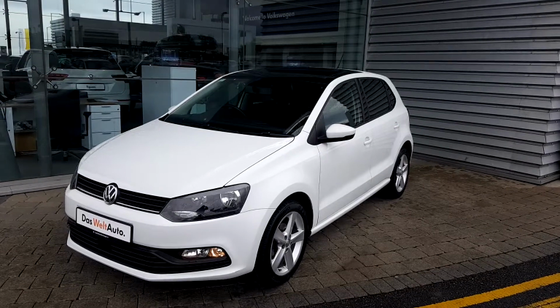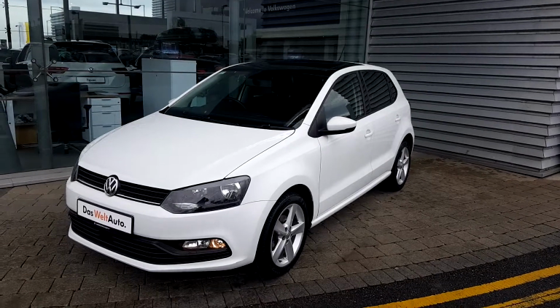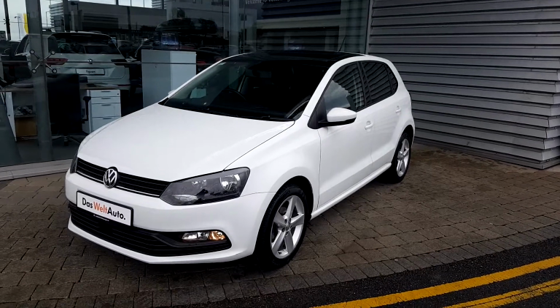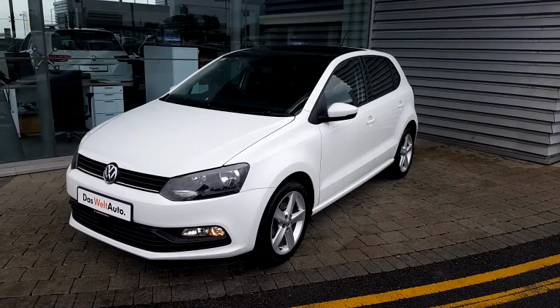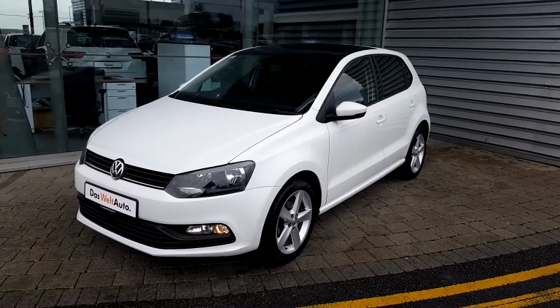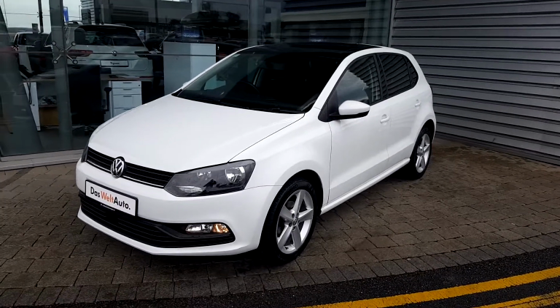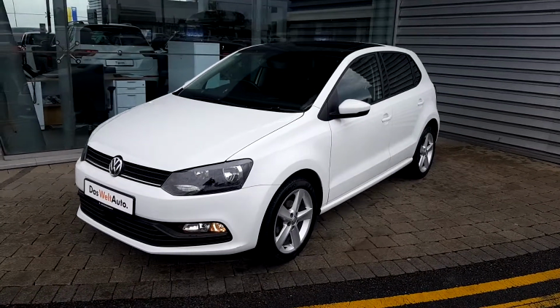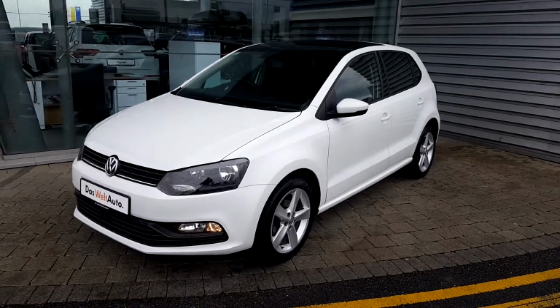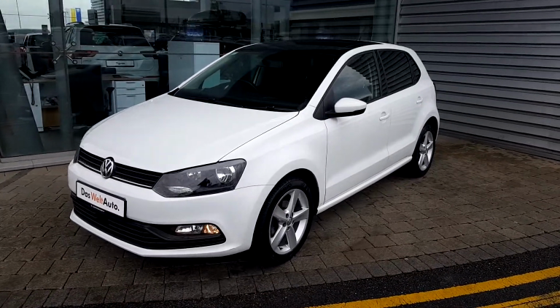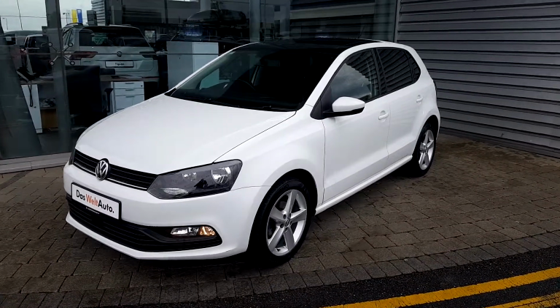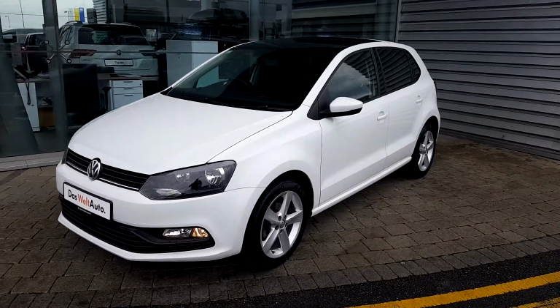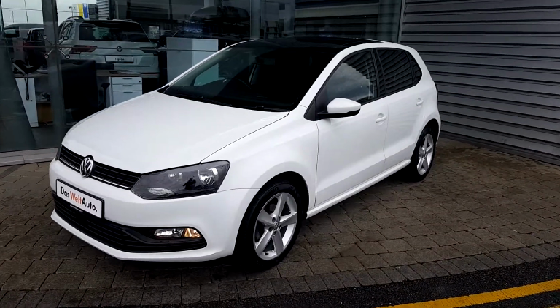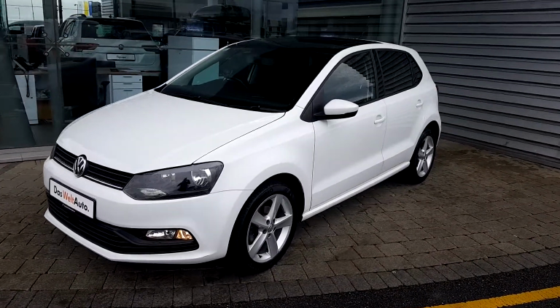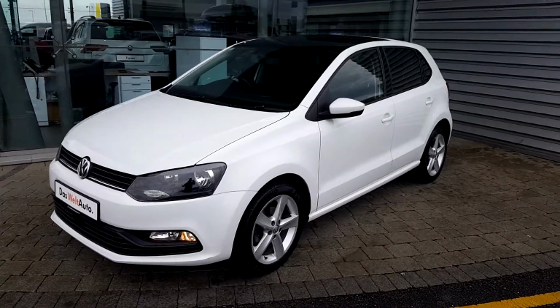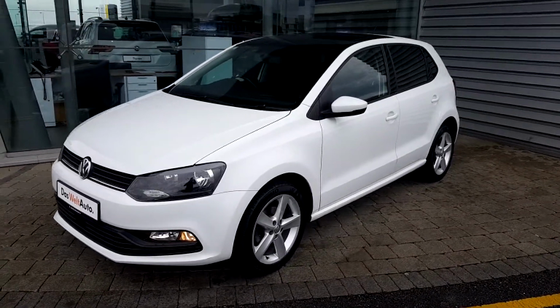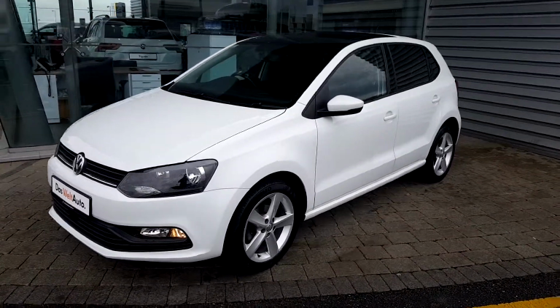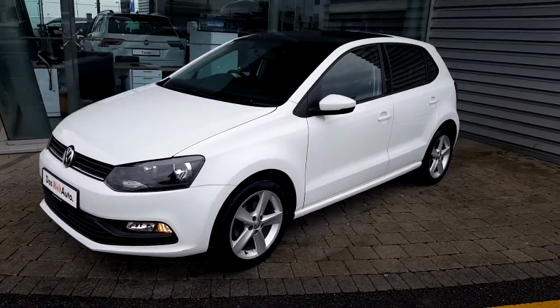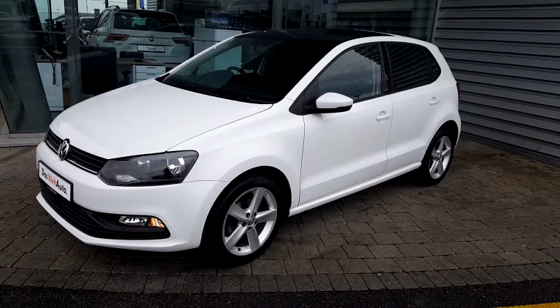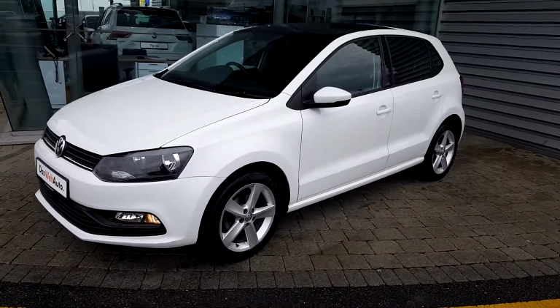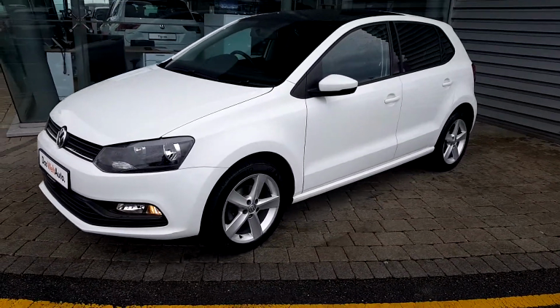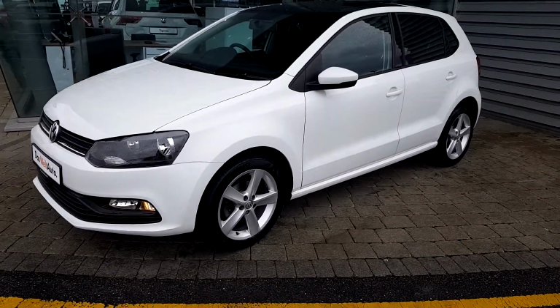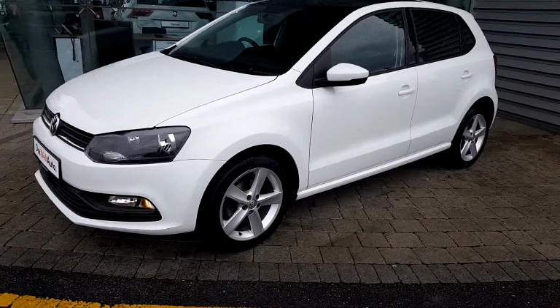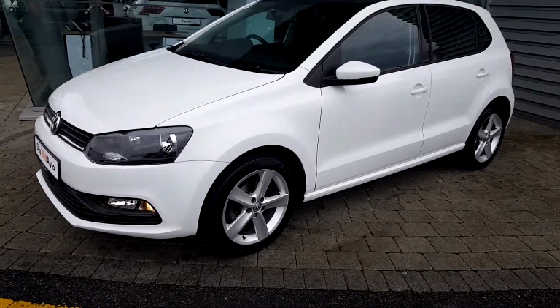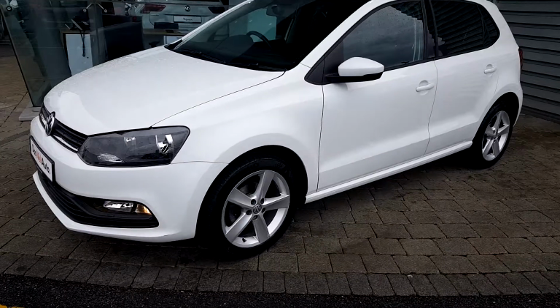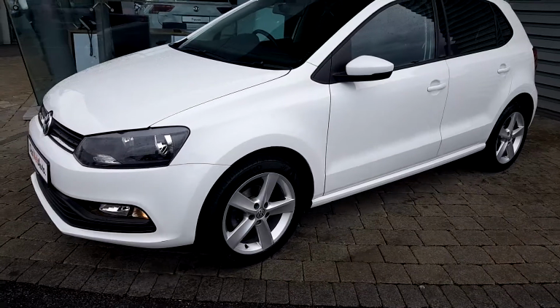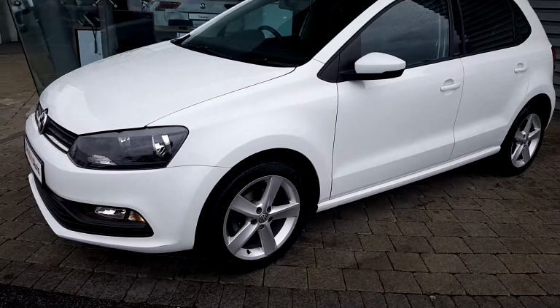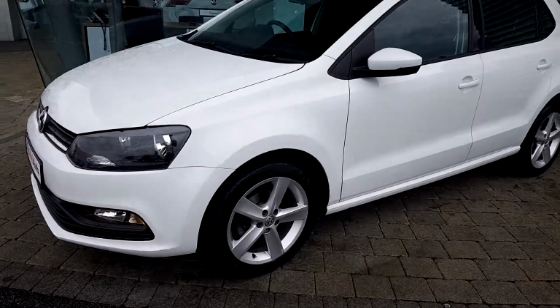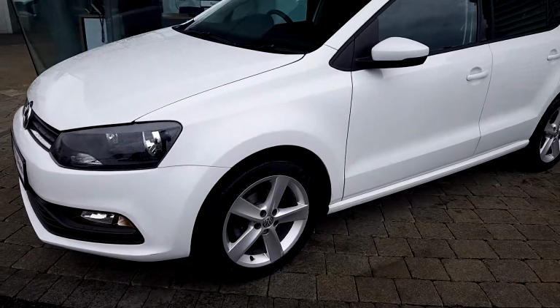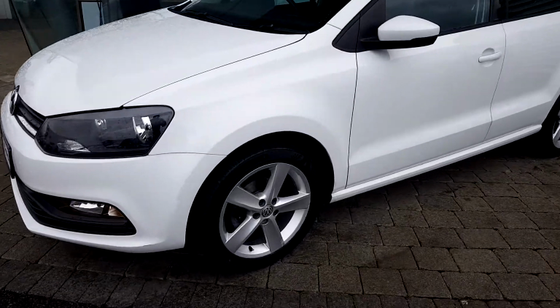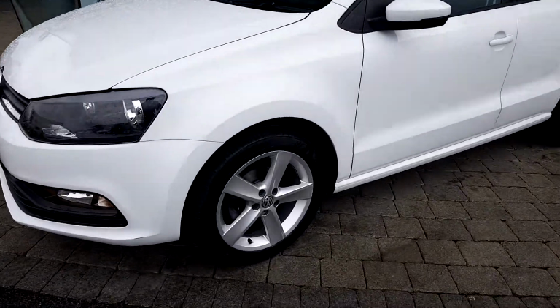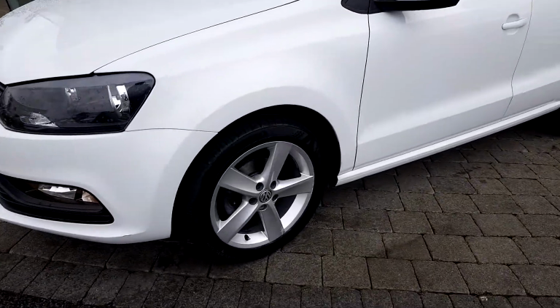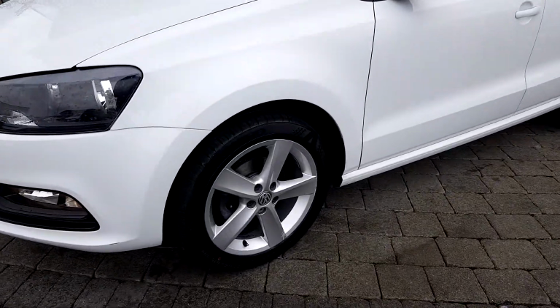As you can see, the car is fitted with a sunroof and also limited edition alloy wheels.